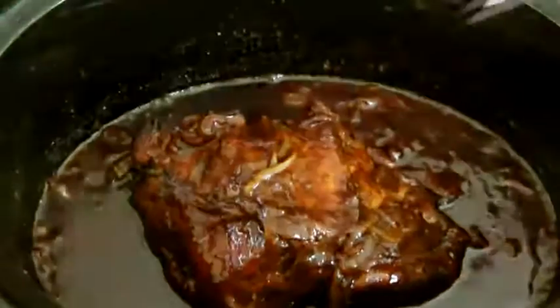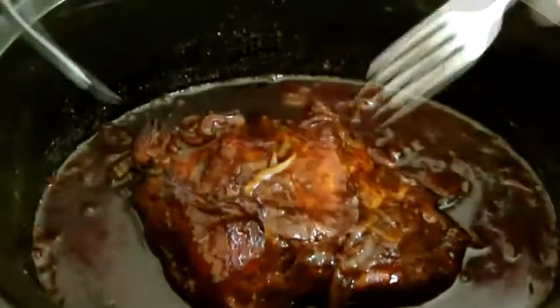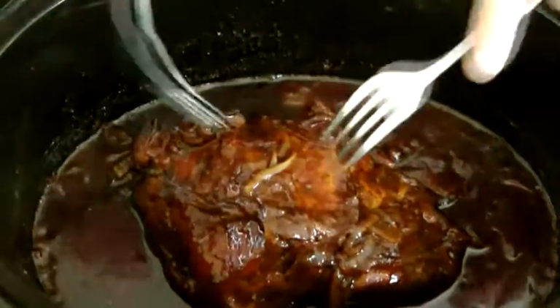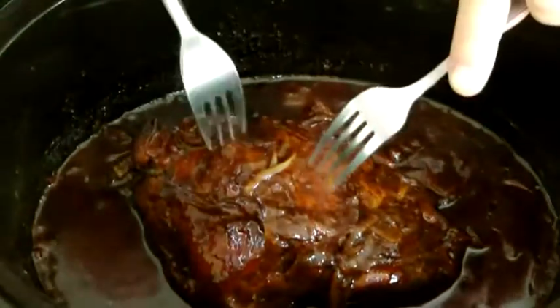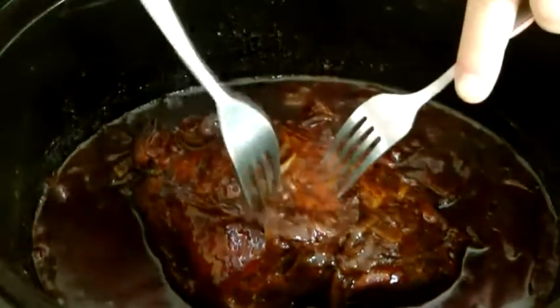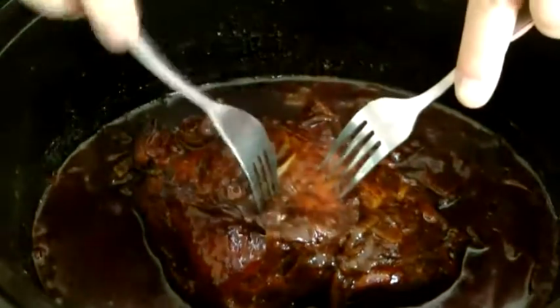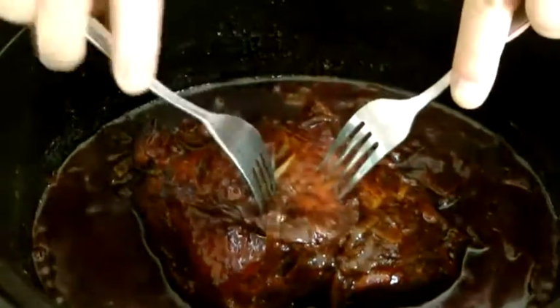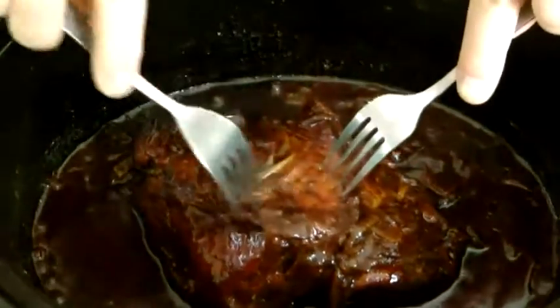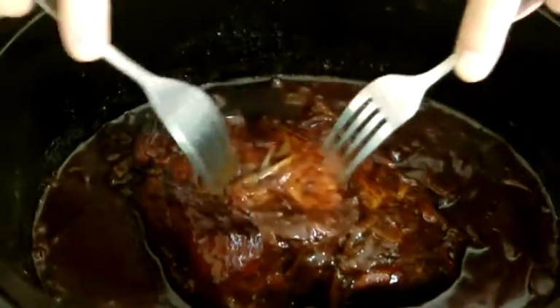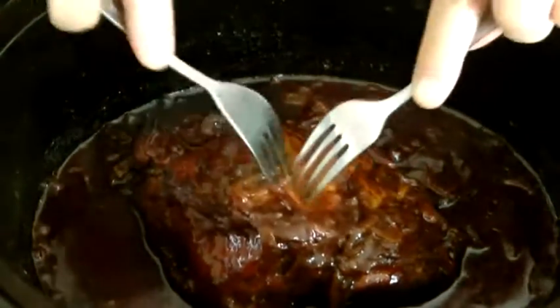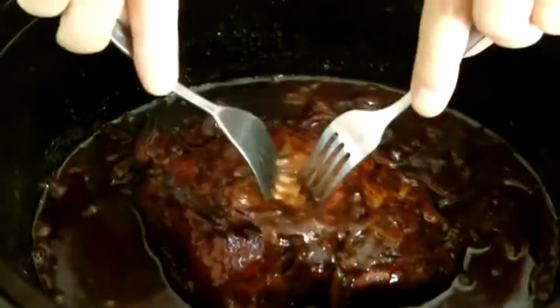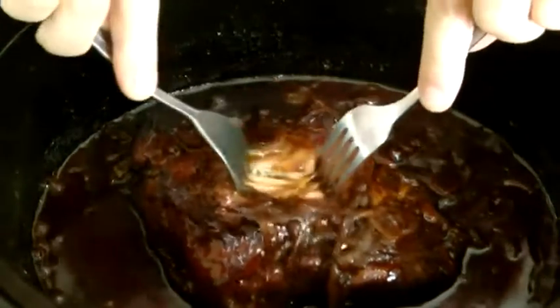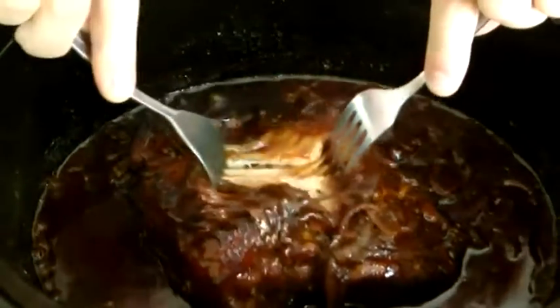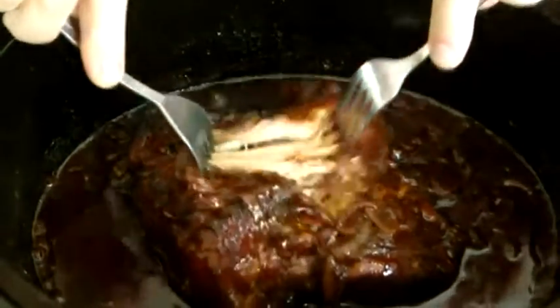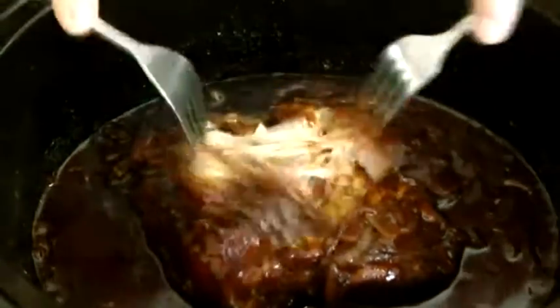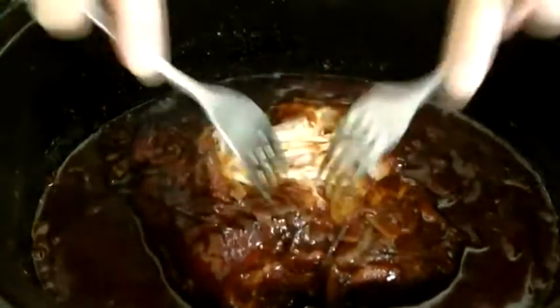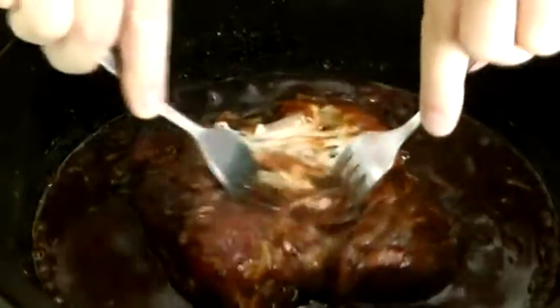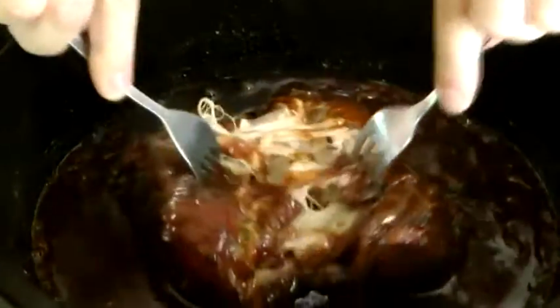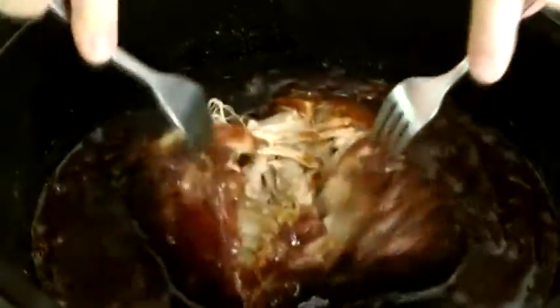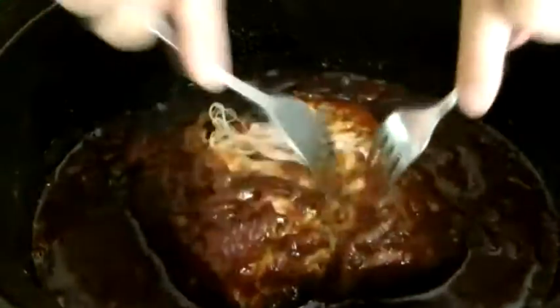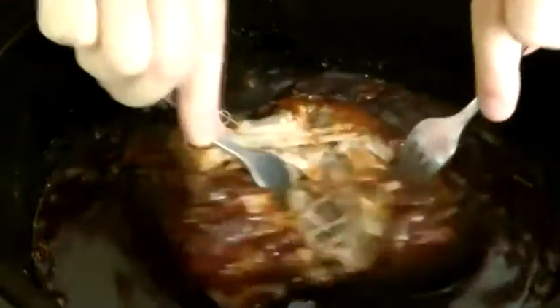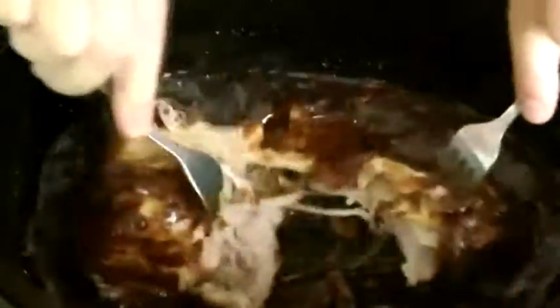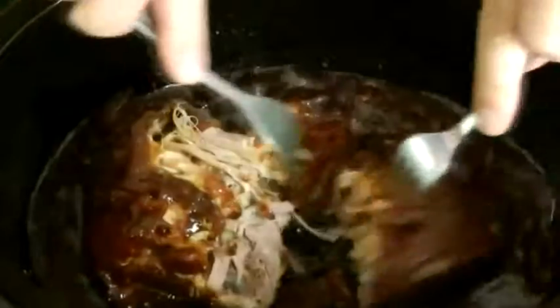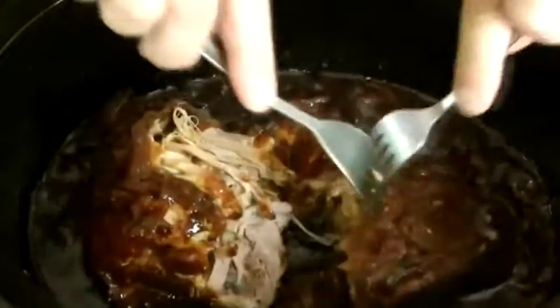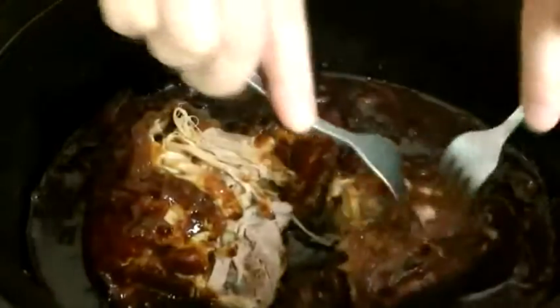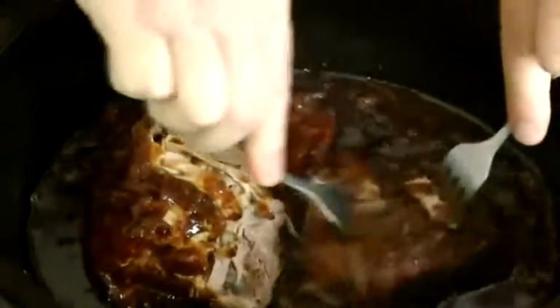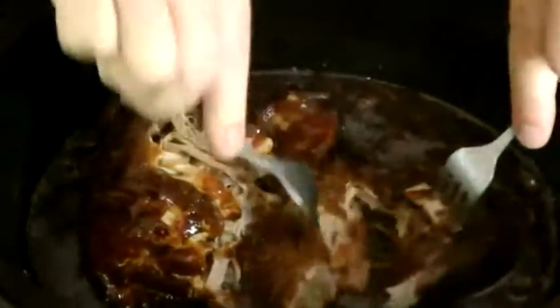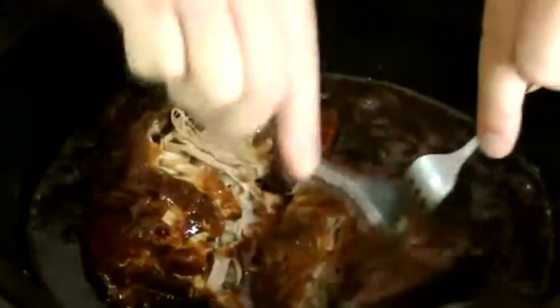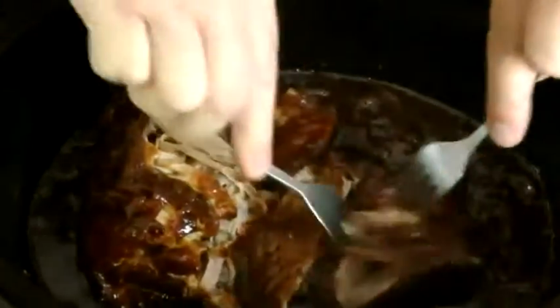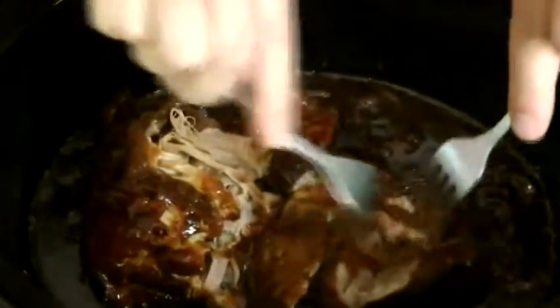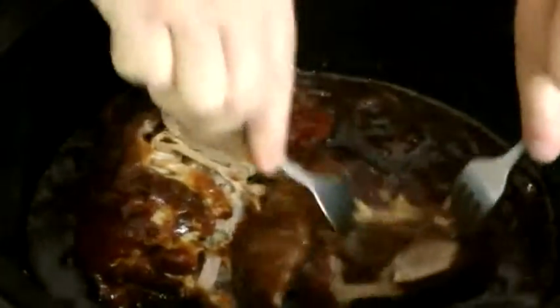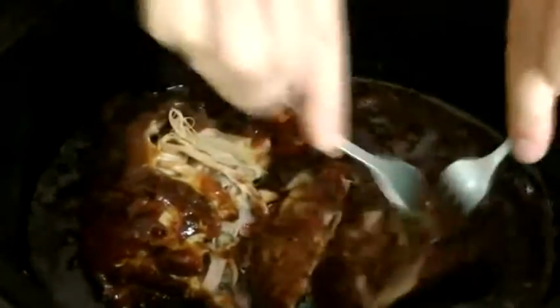I come back six hours later, and I have the most incredible, delicious, succulent, spice-filled piece of pork that you're ever going to have.